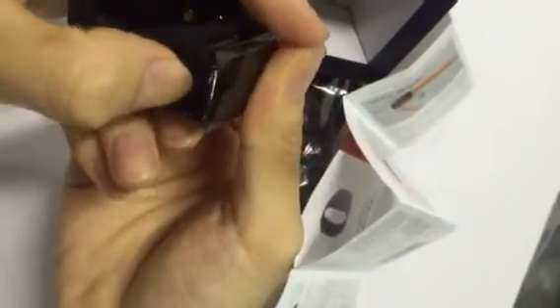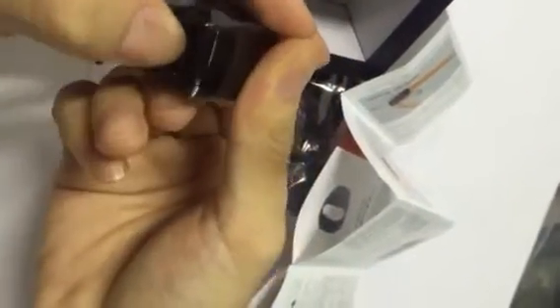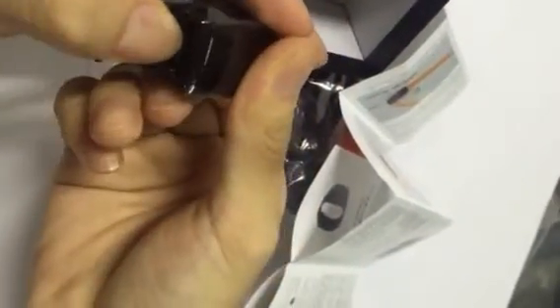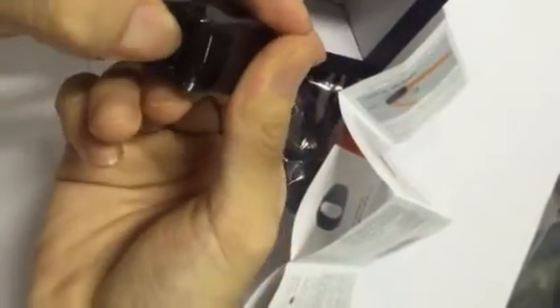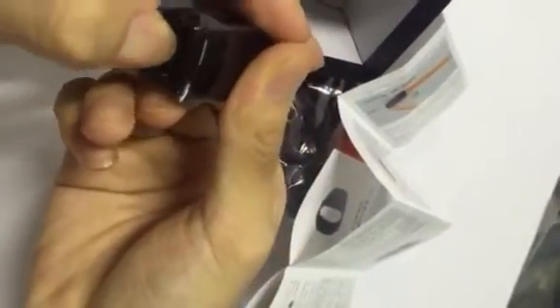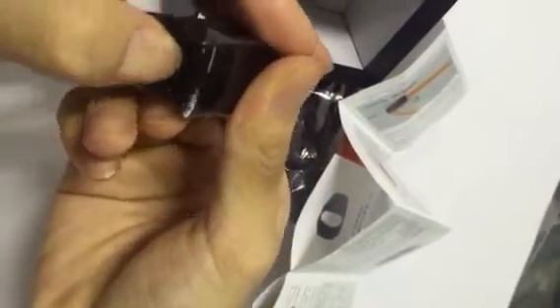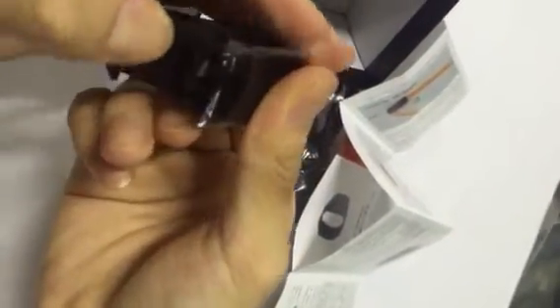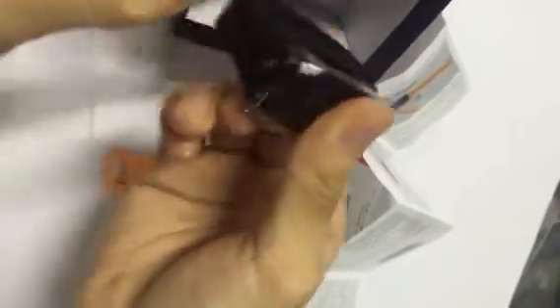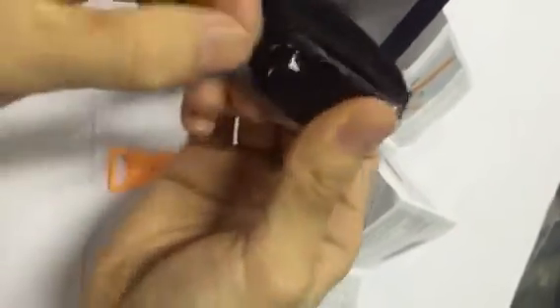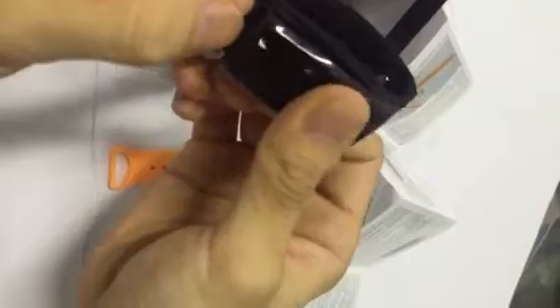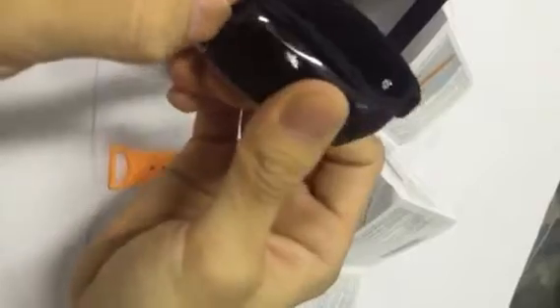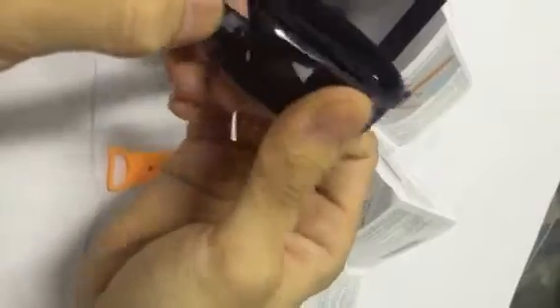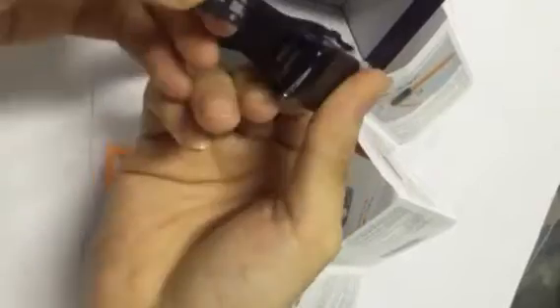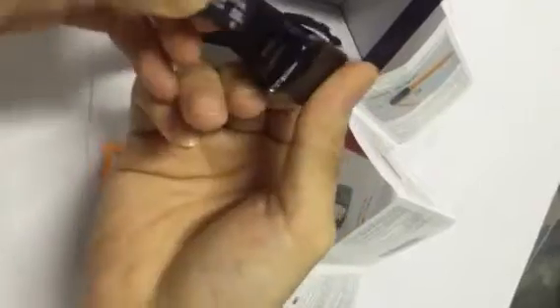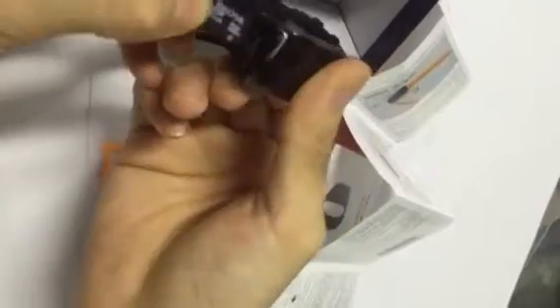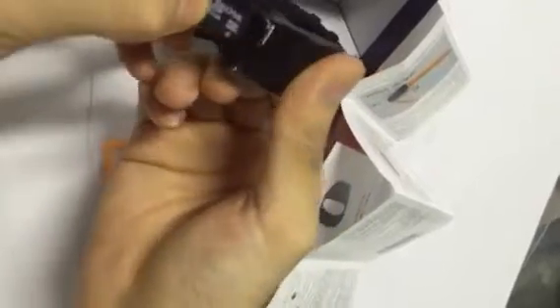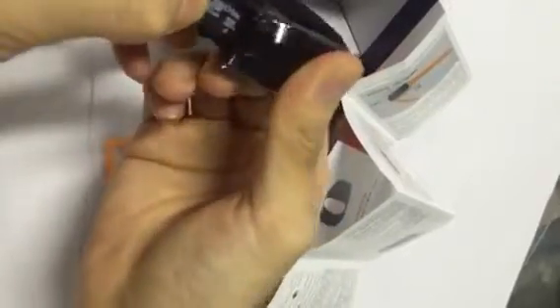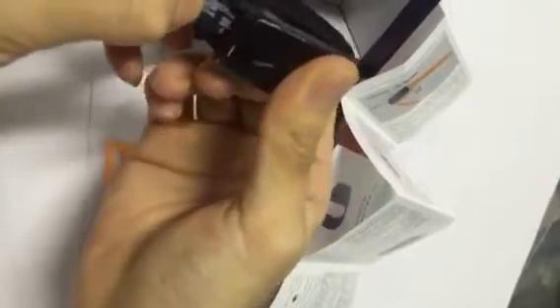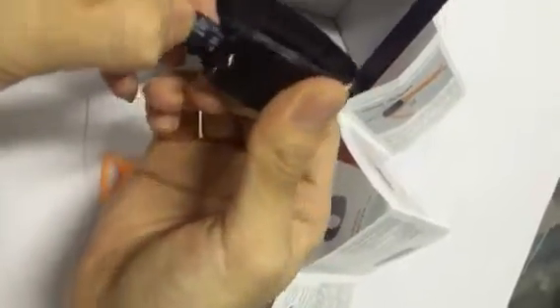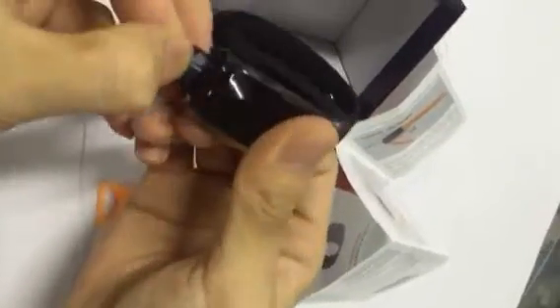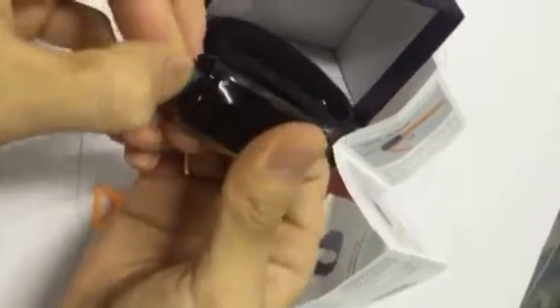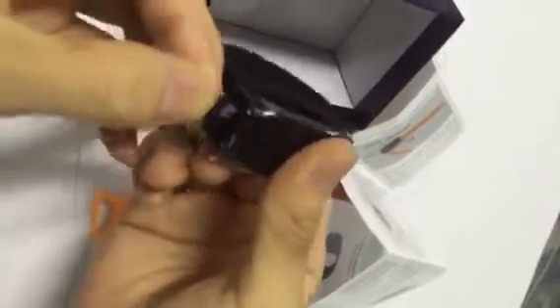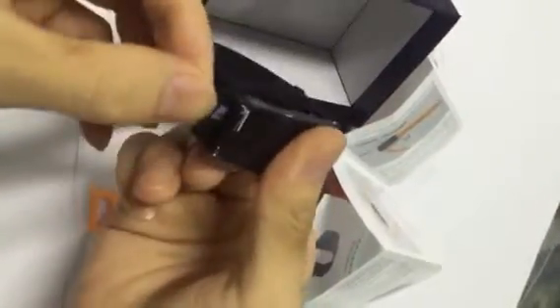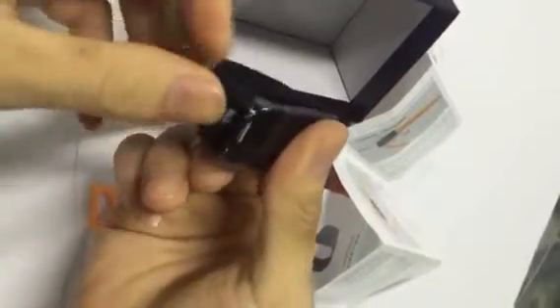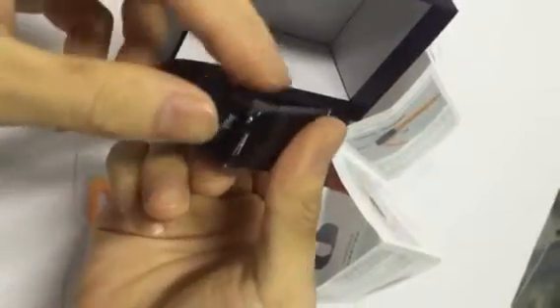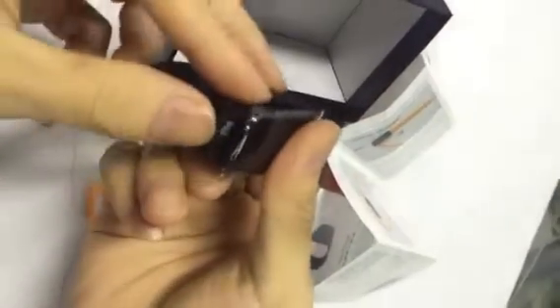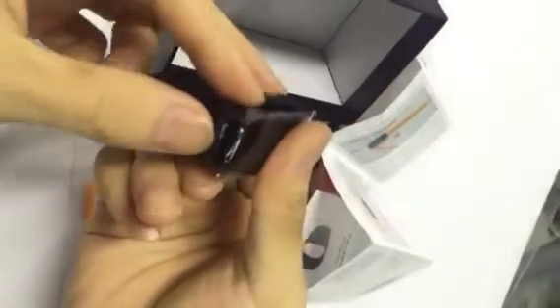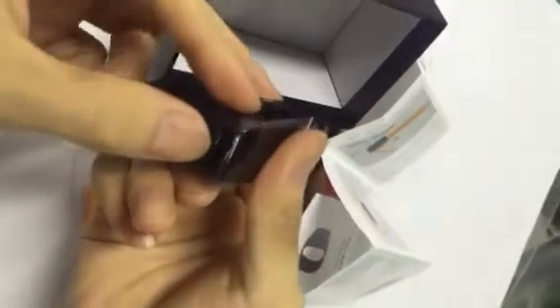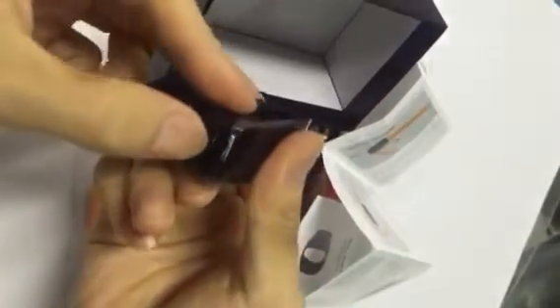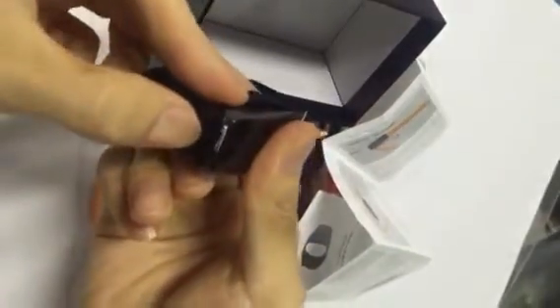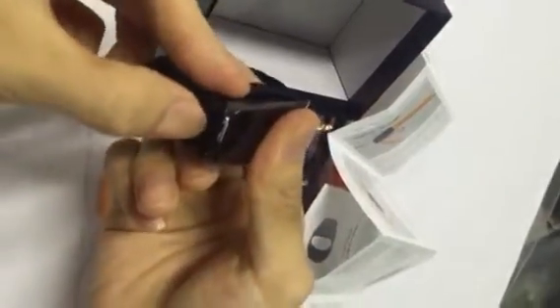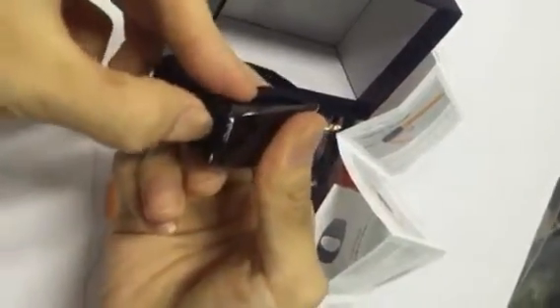Press it — it comes out. Press again to put it back.